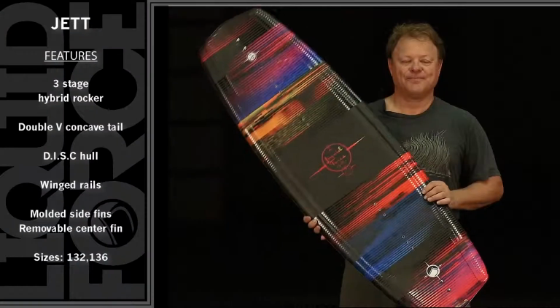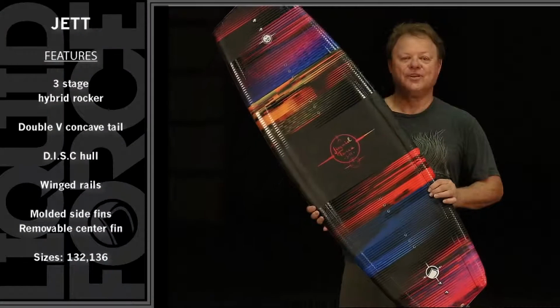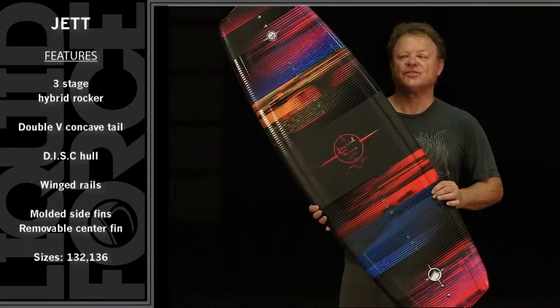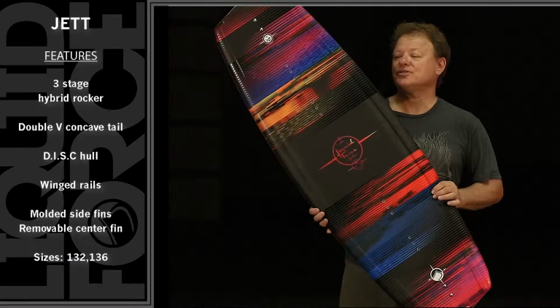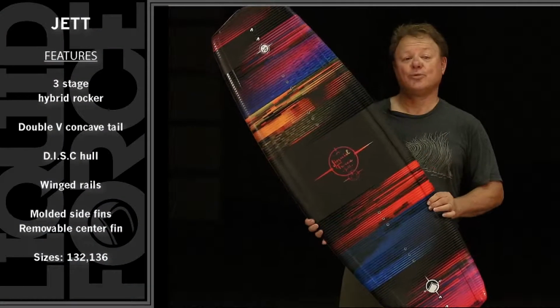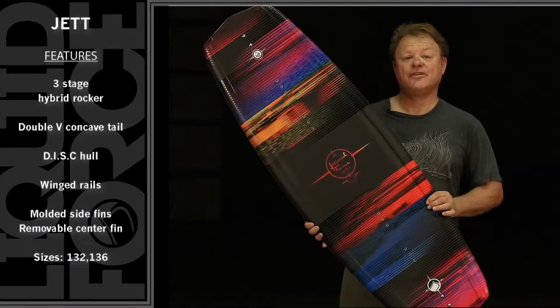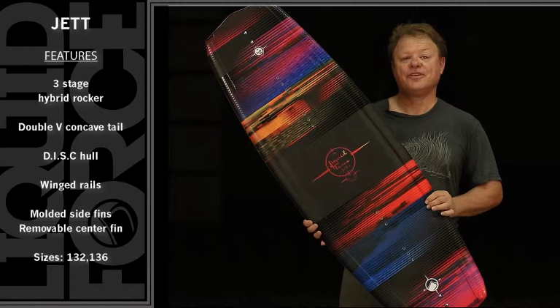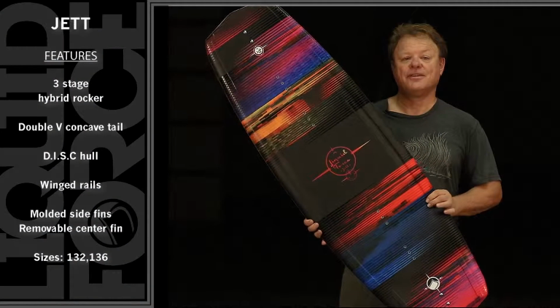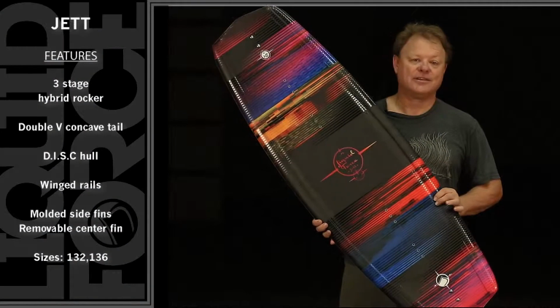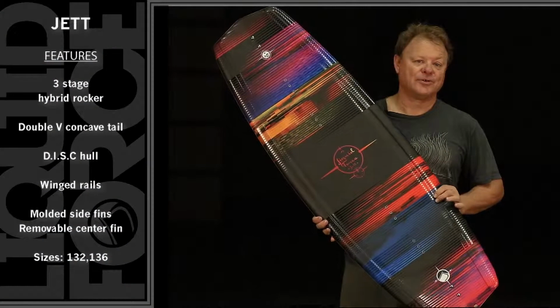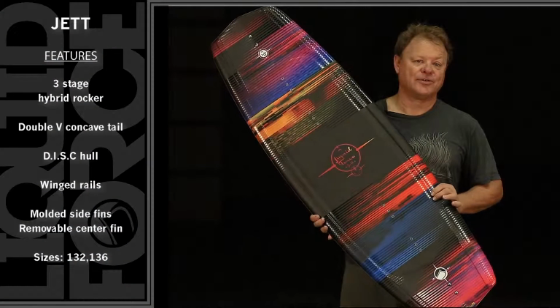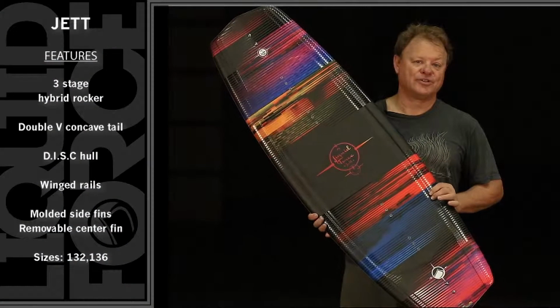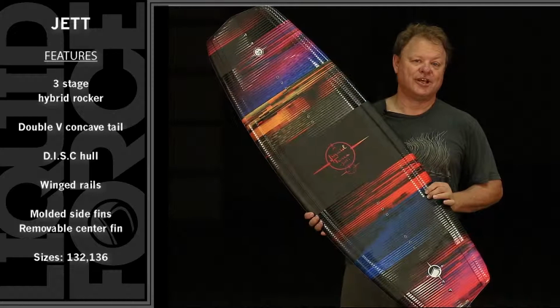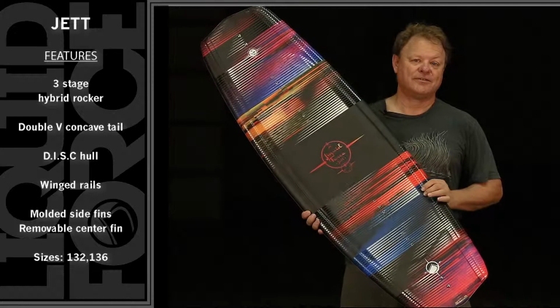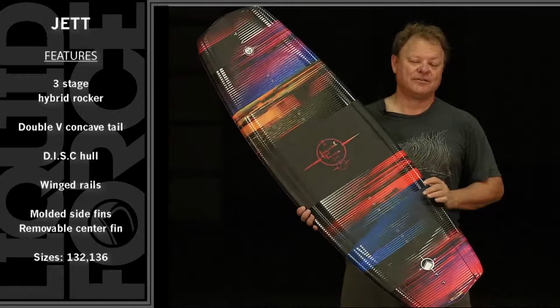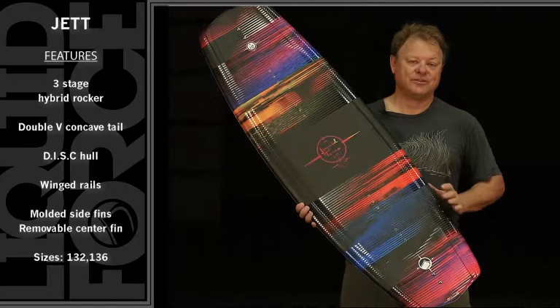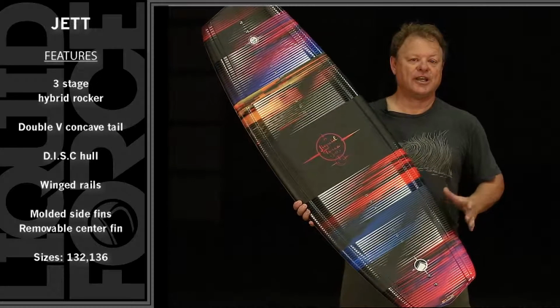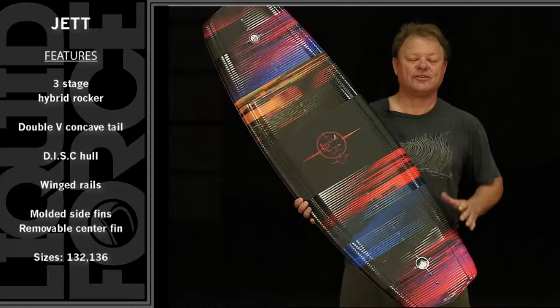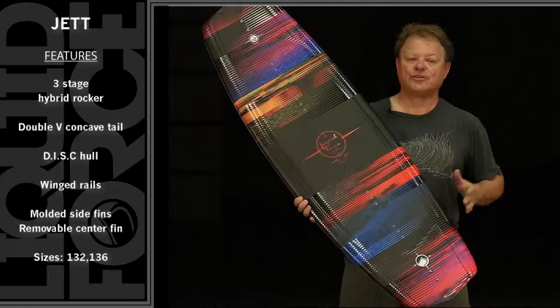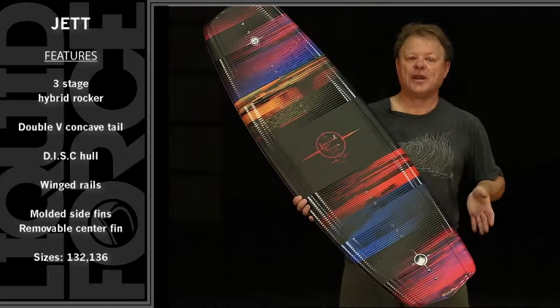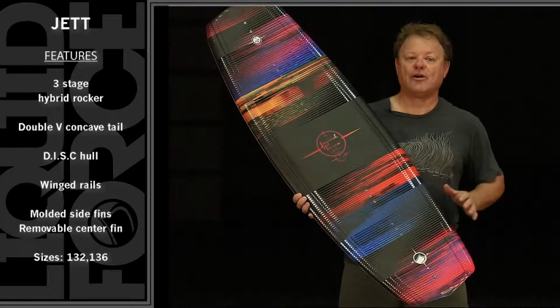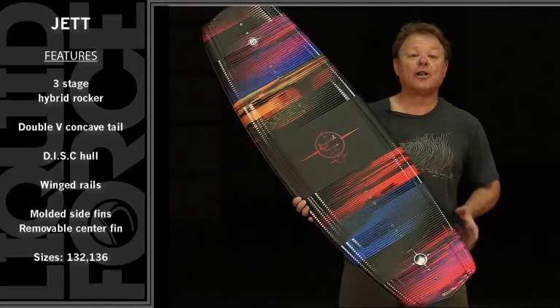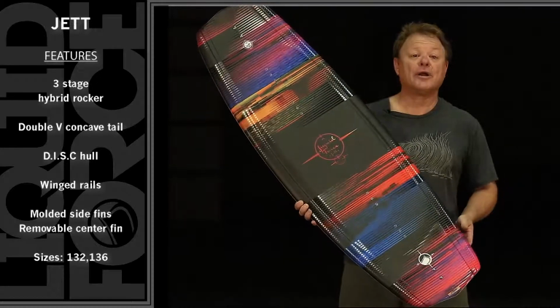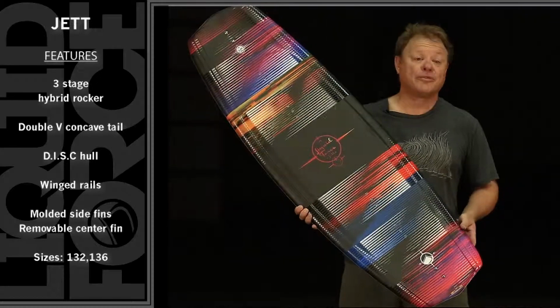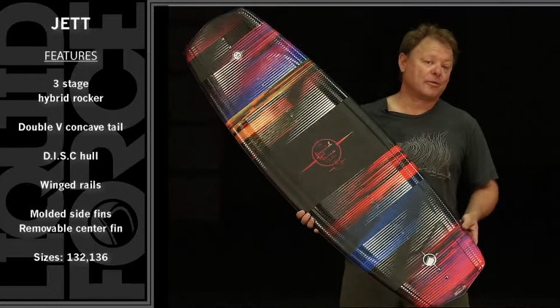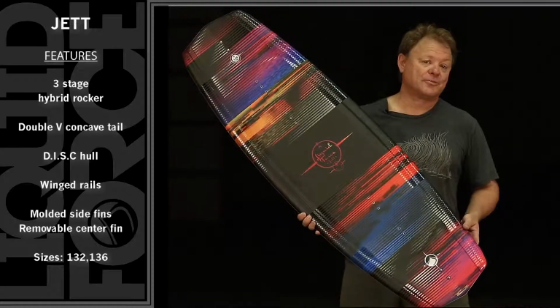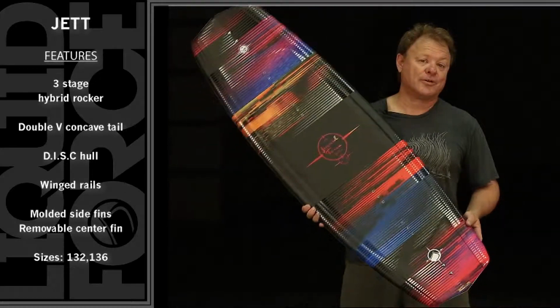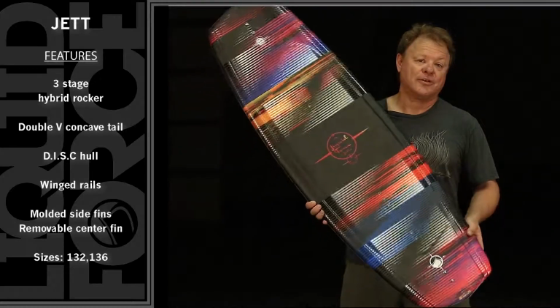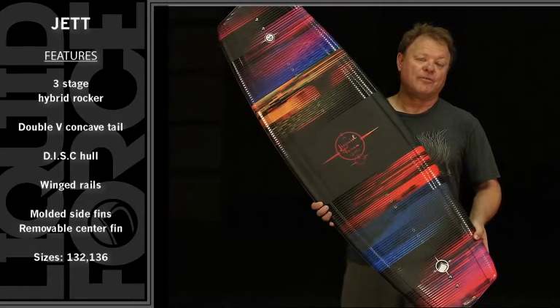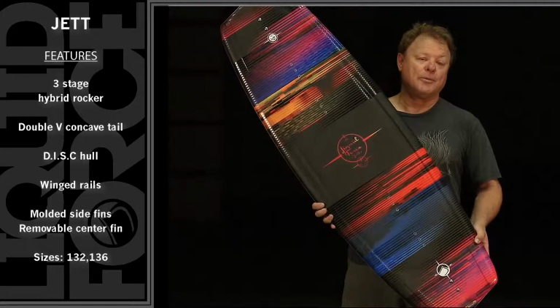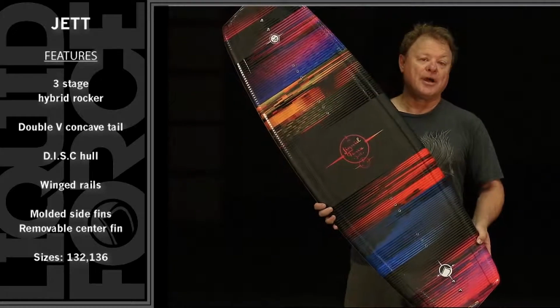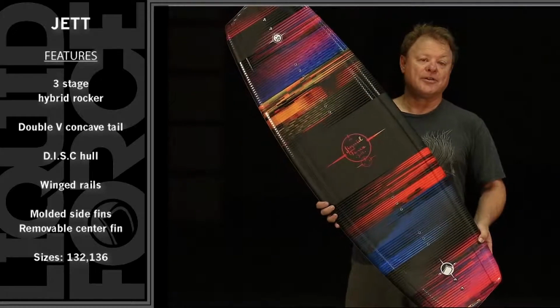This is the 2015 Liquid Force Jet. The Jet is a great all-around performance board for women riders.